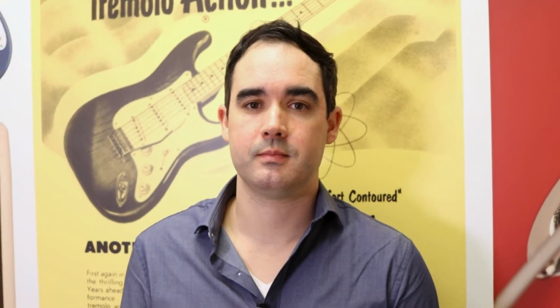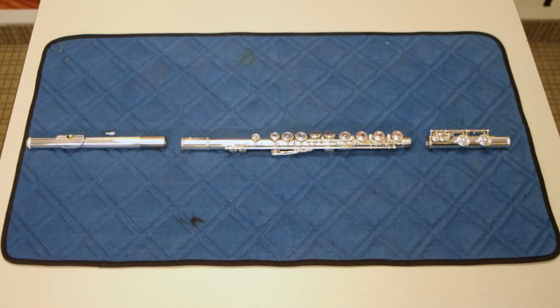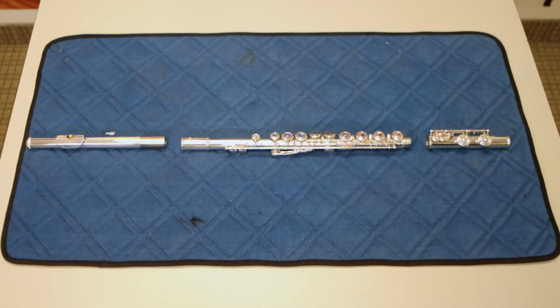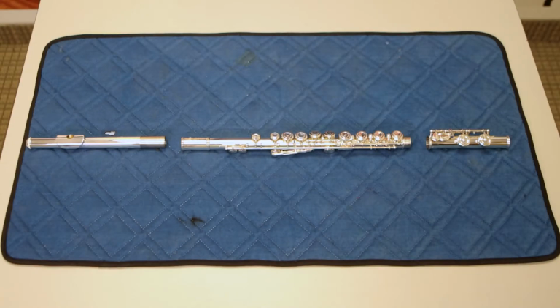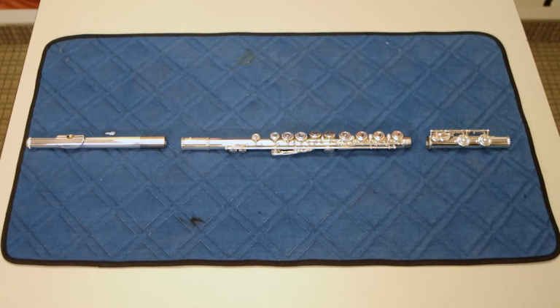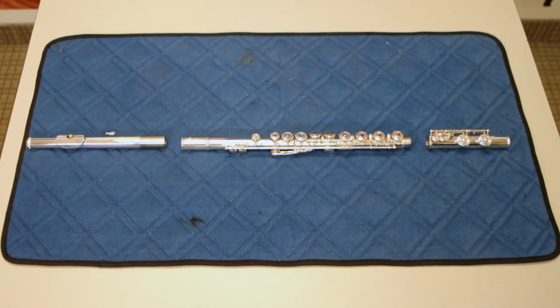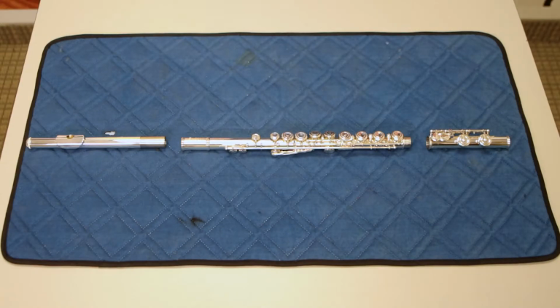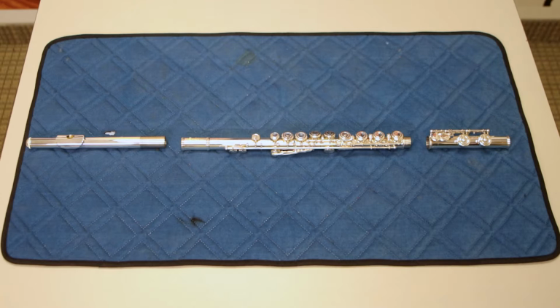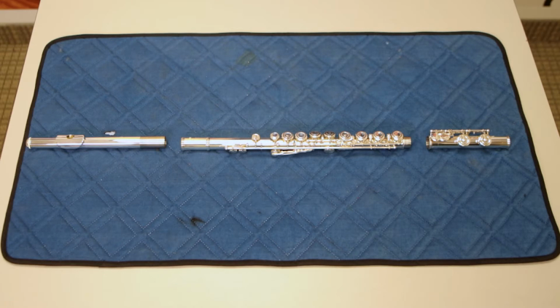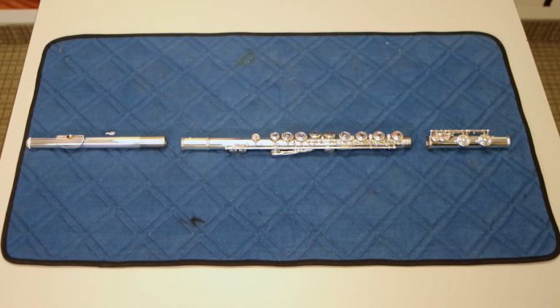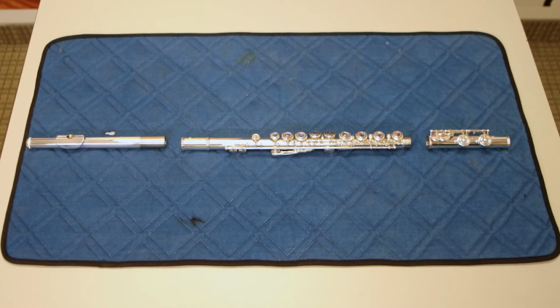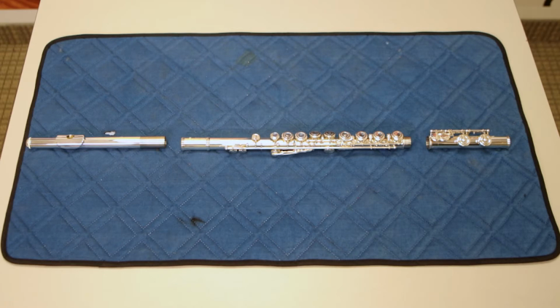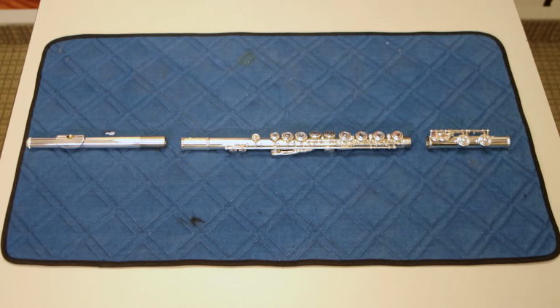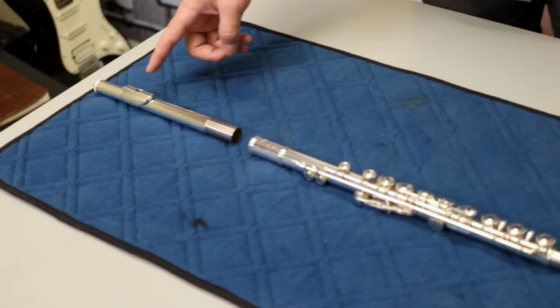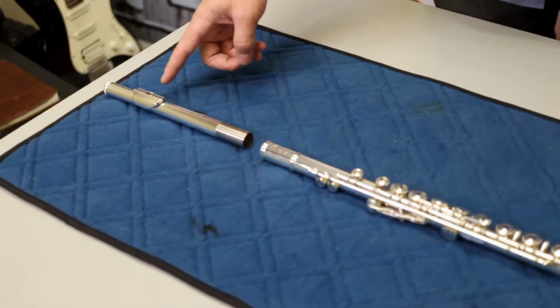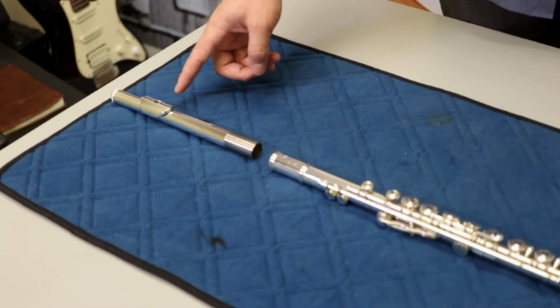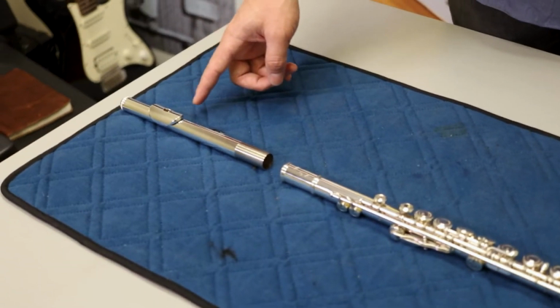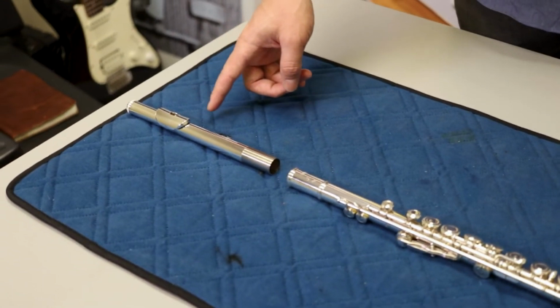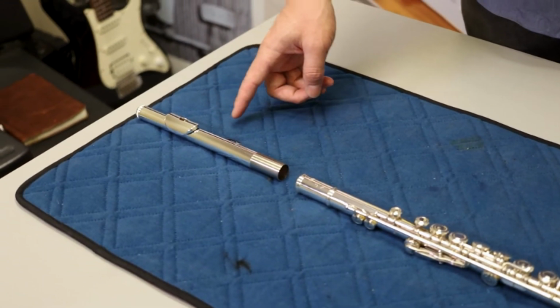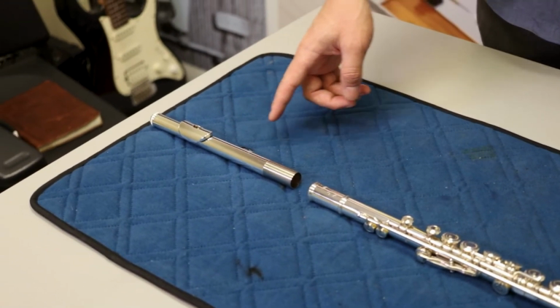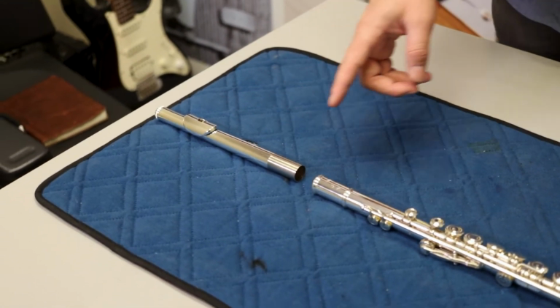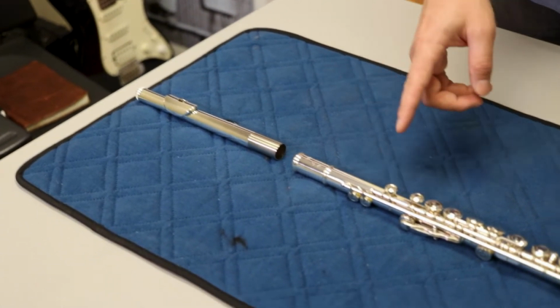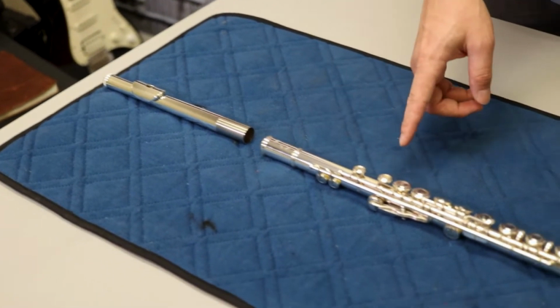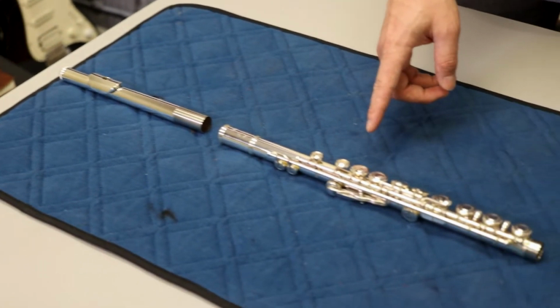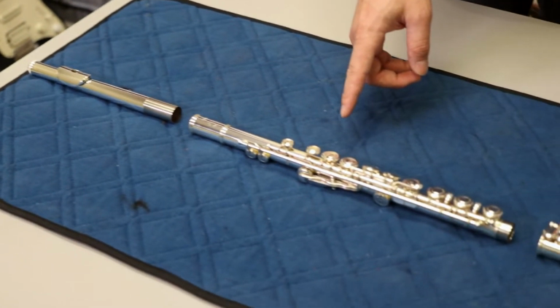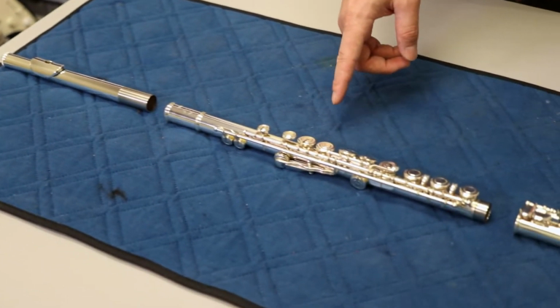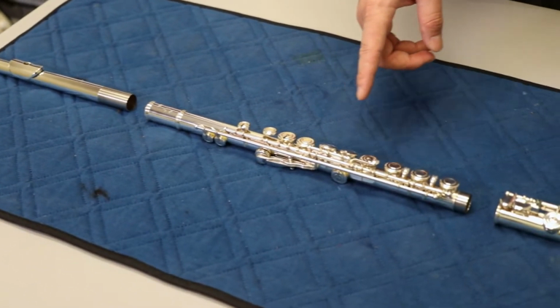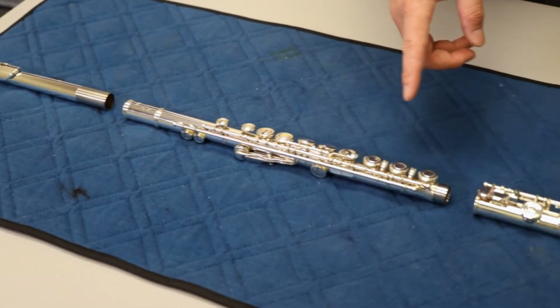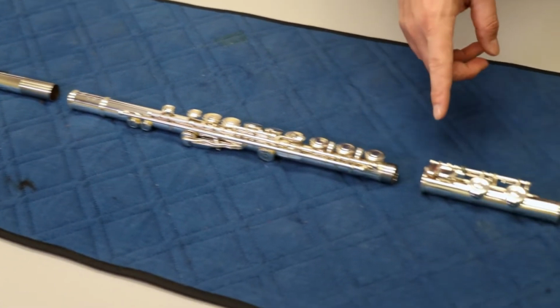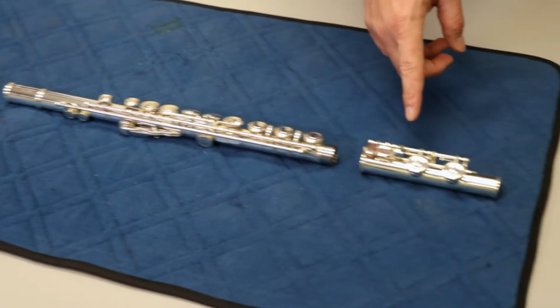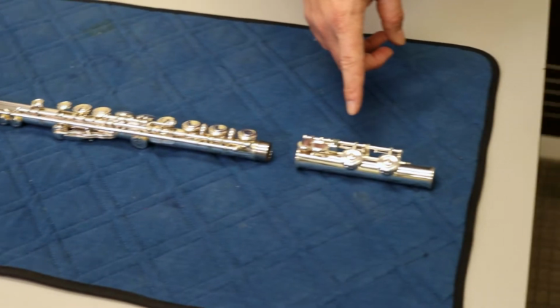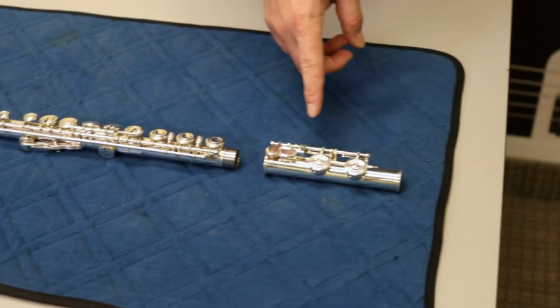First, we're going to talk about the three parts of the flute. There's the head joint, the body, and the foot joint.